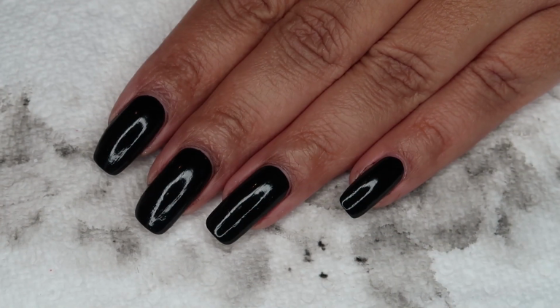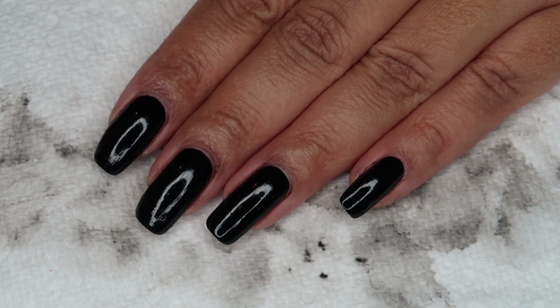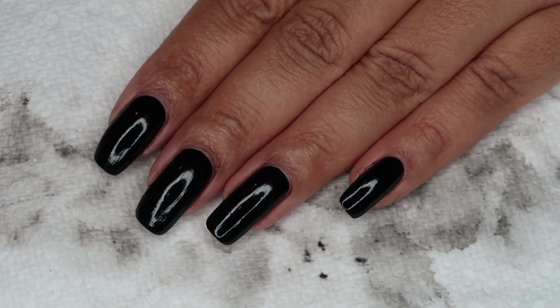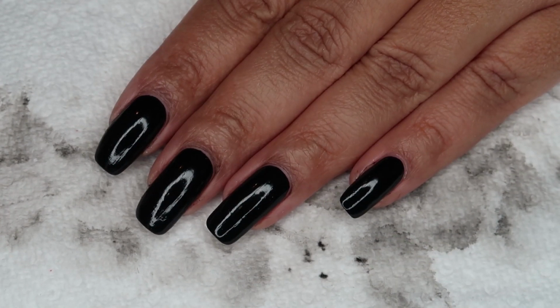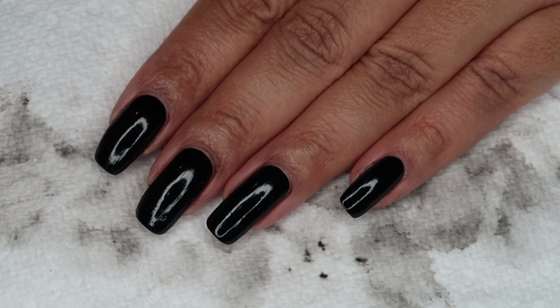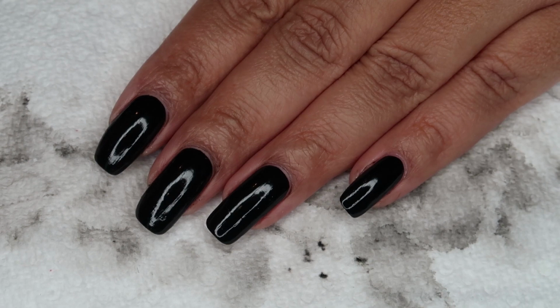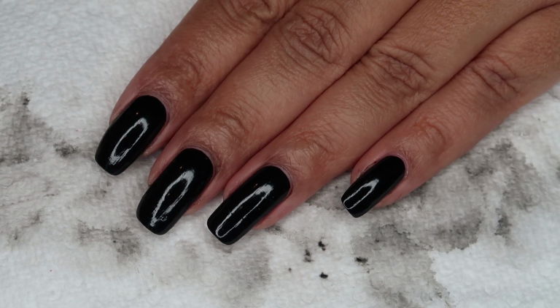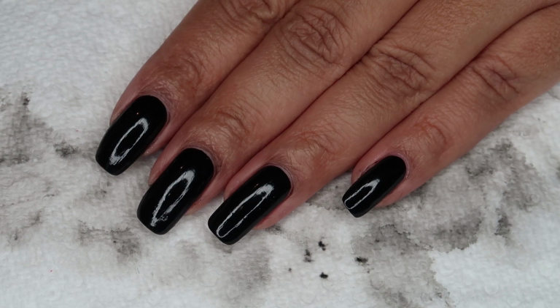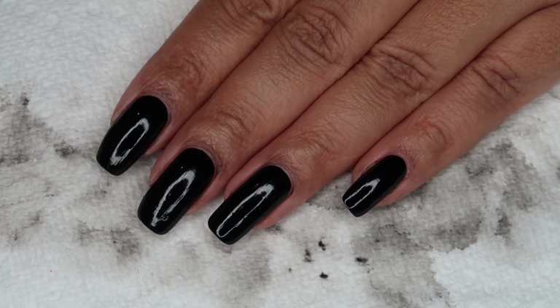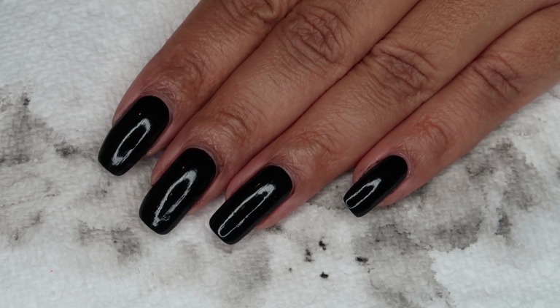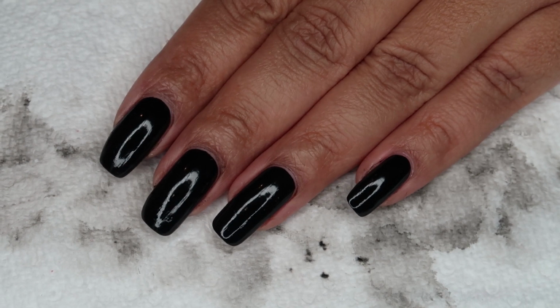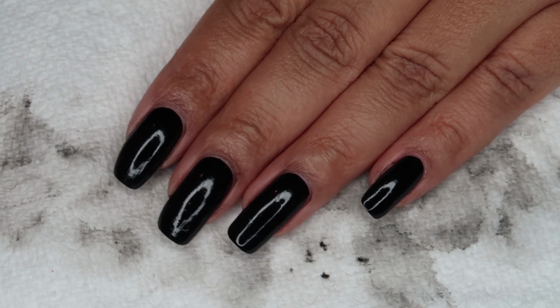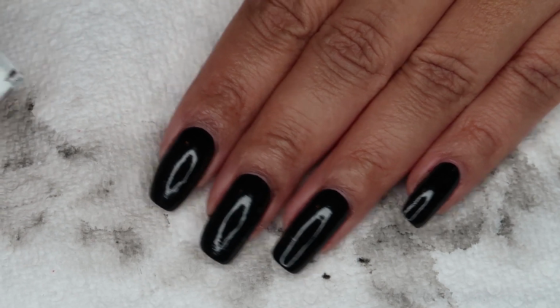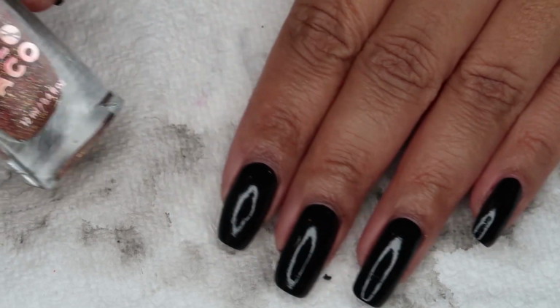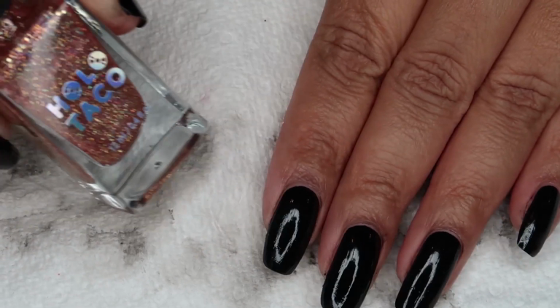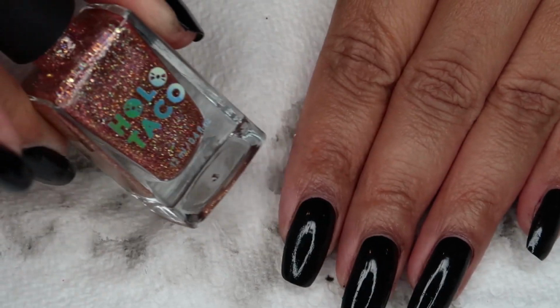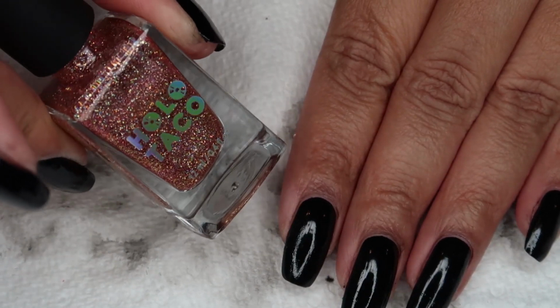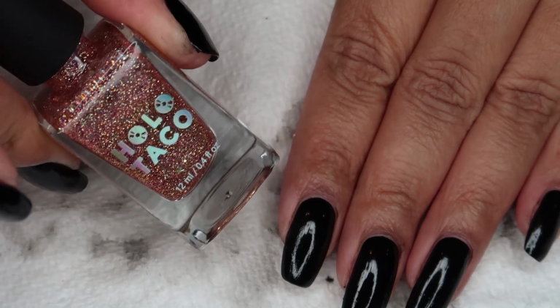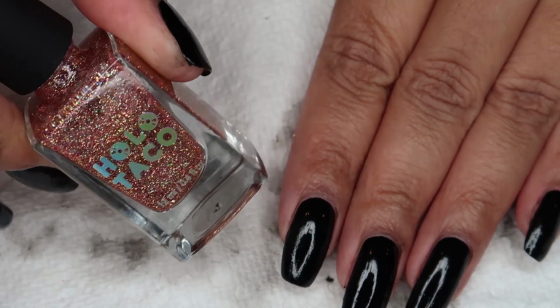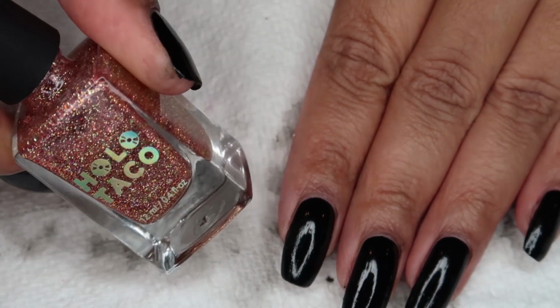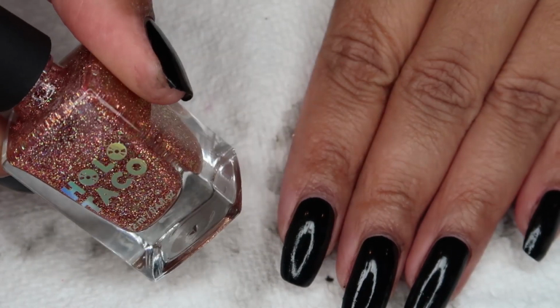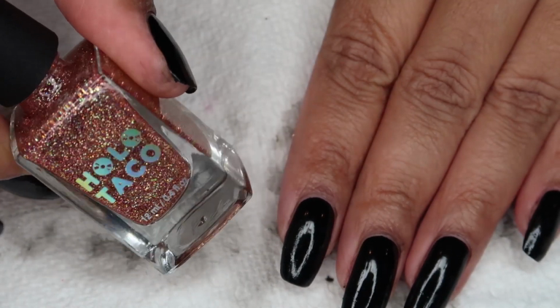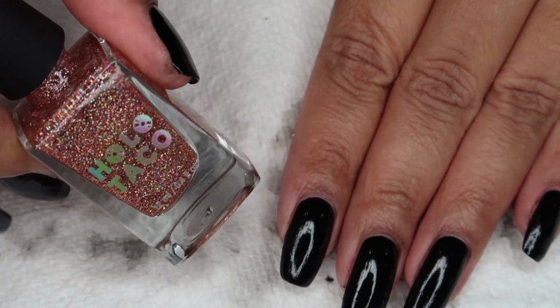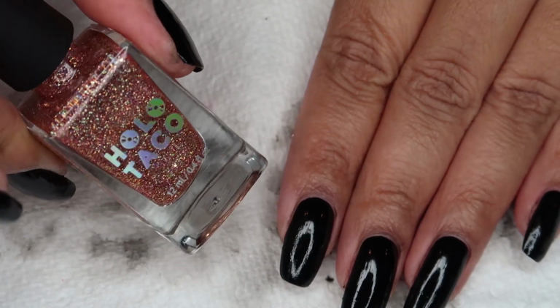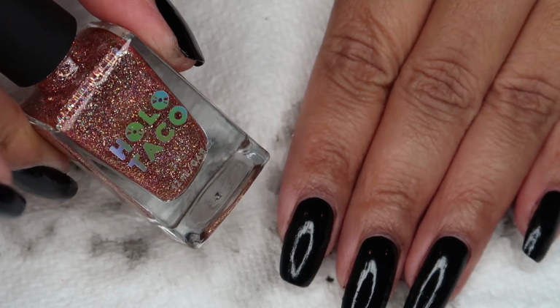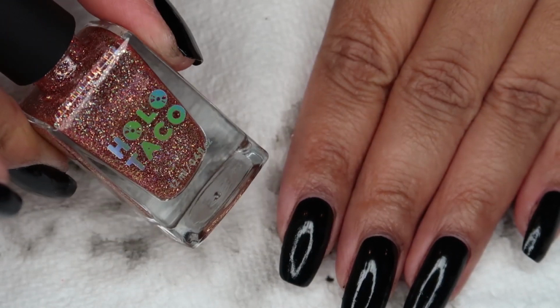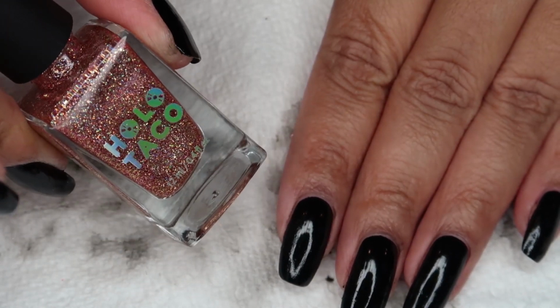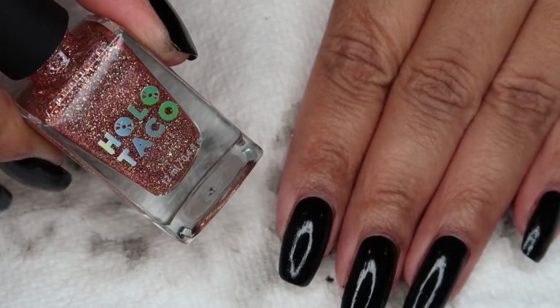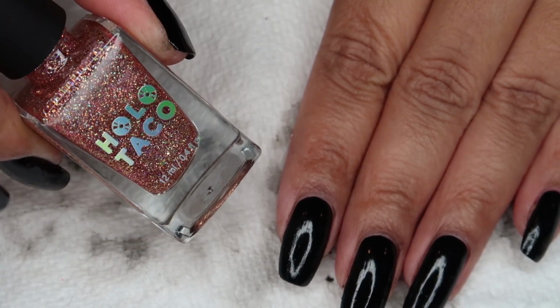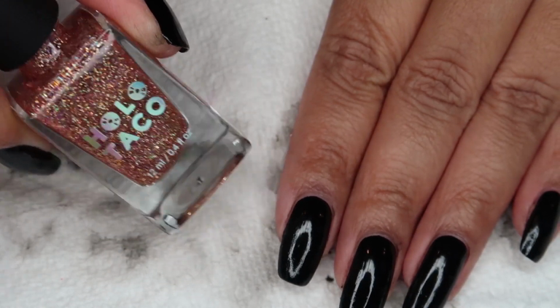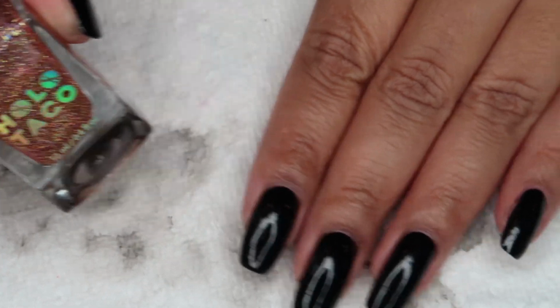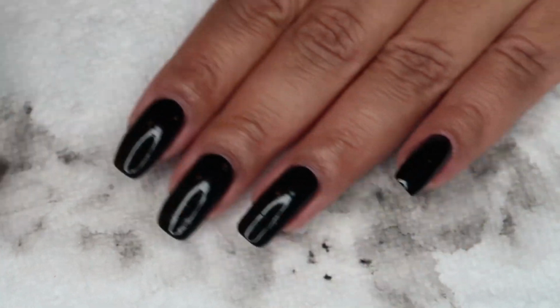Now that I have the black cleaned up, I'm going to go ahead and add one thin coat of Play Rosé.